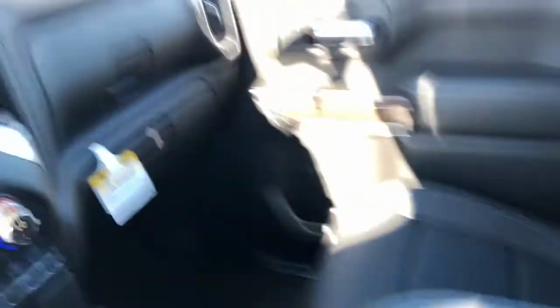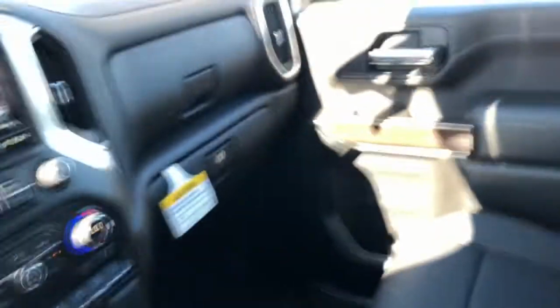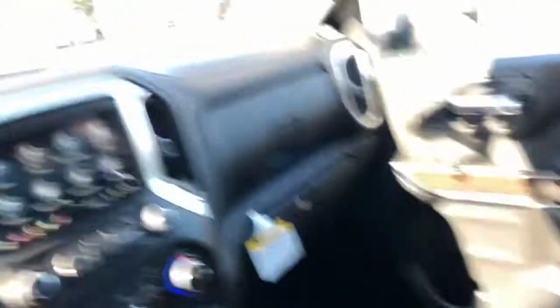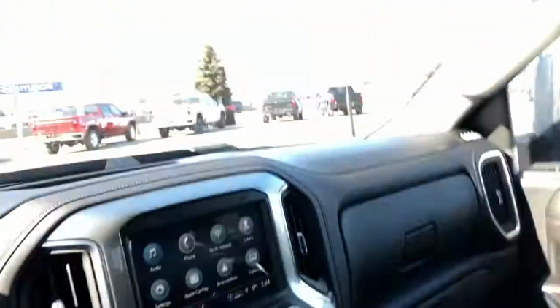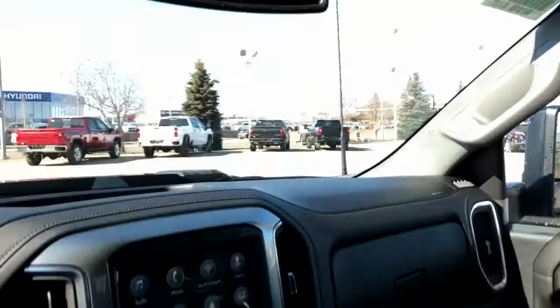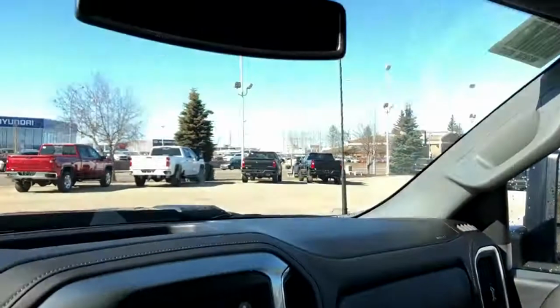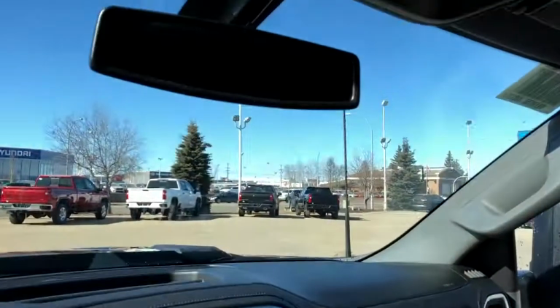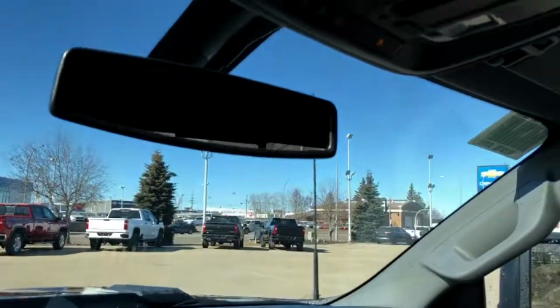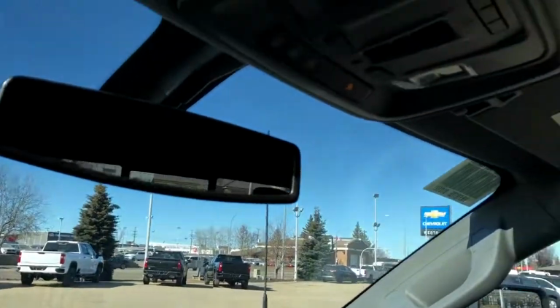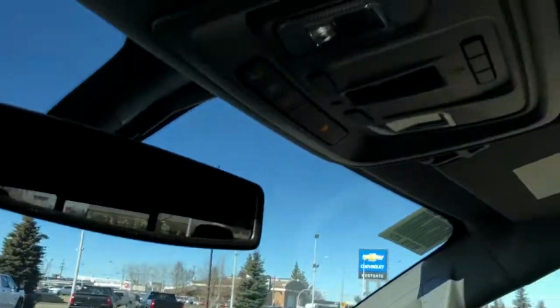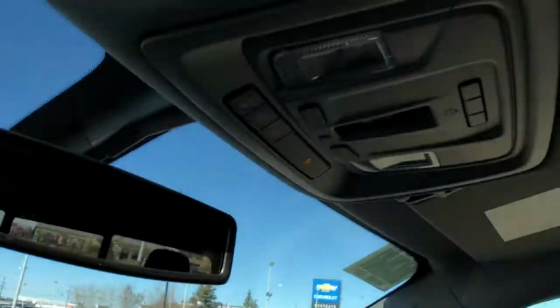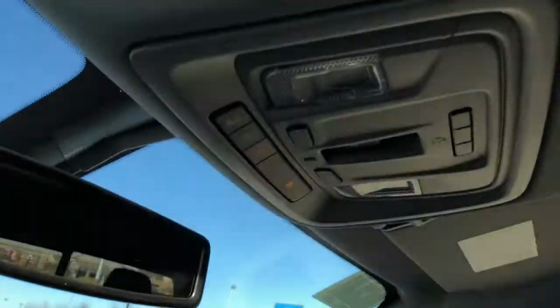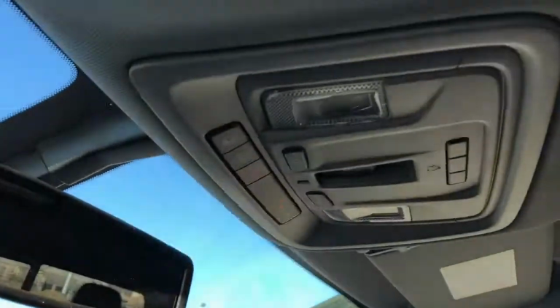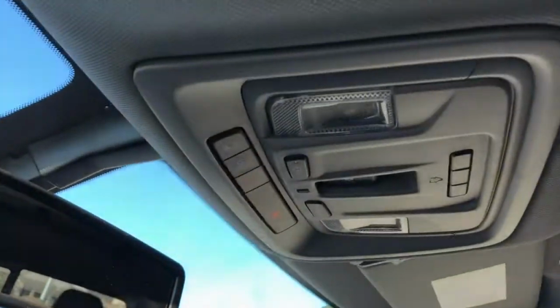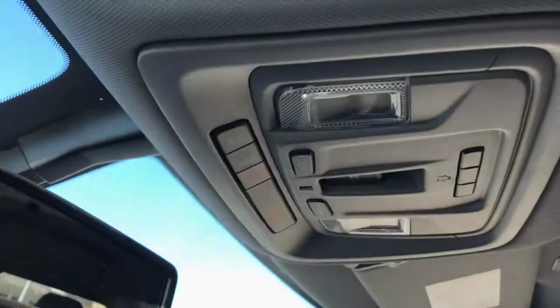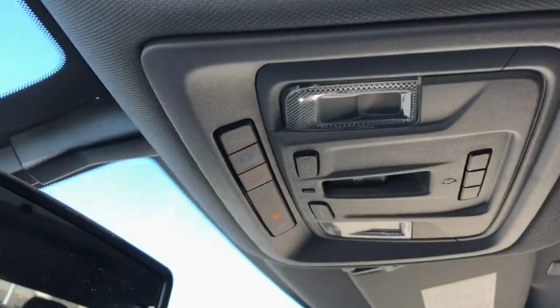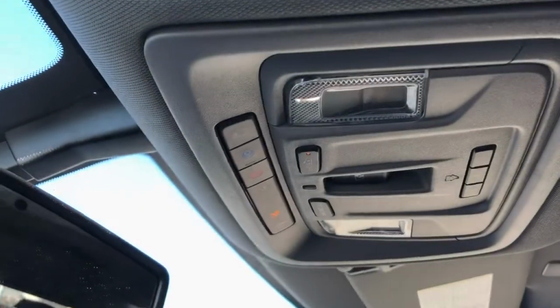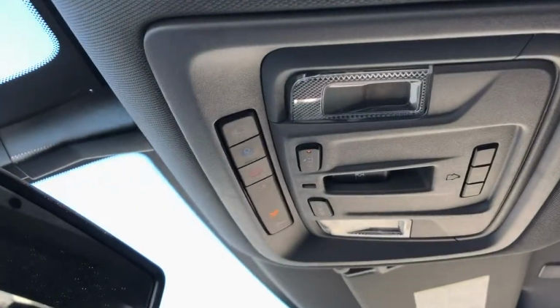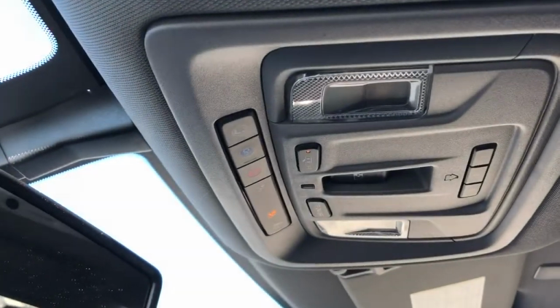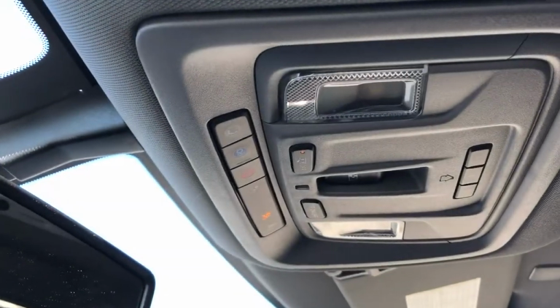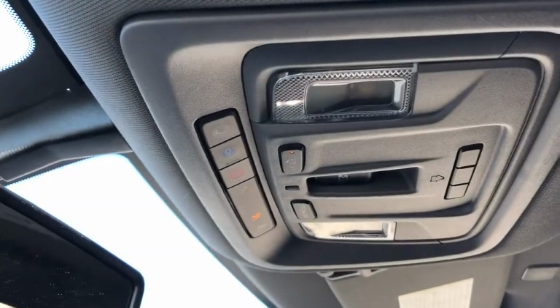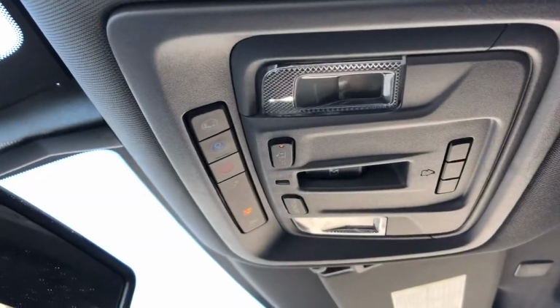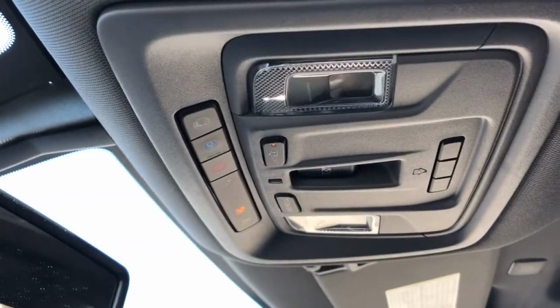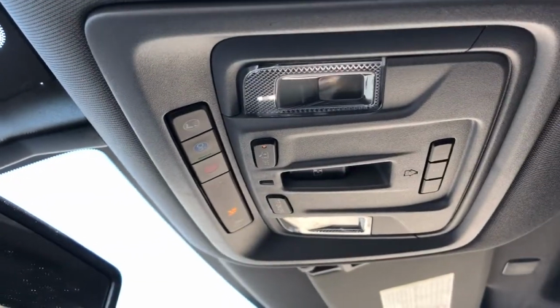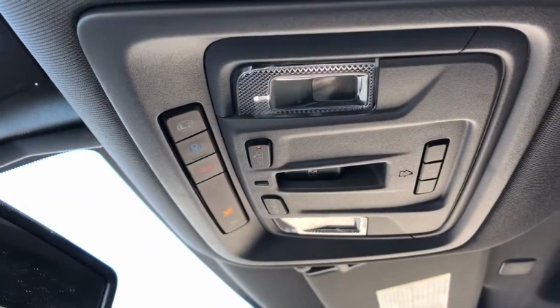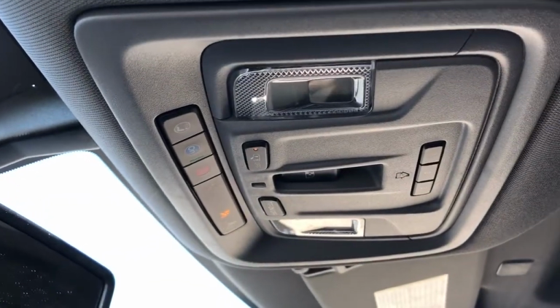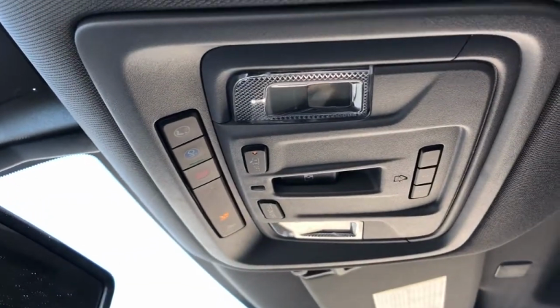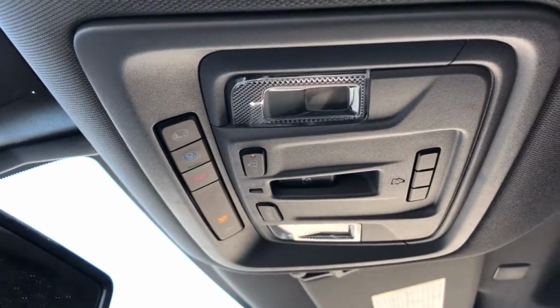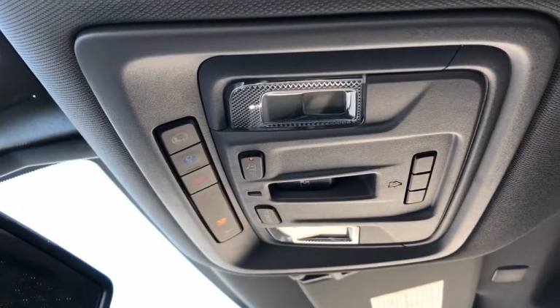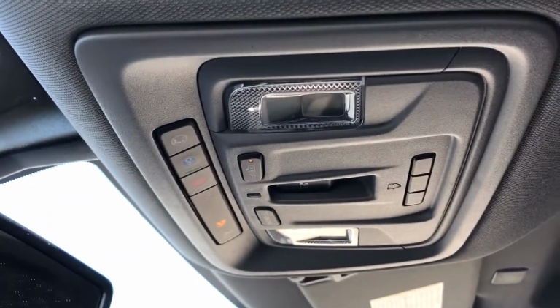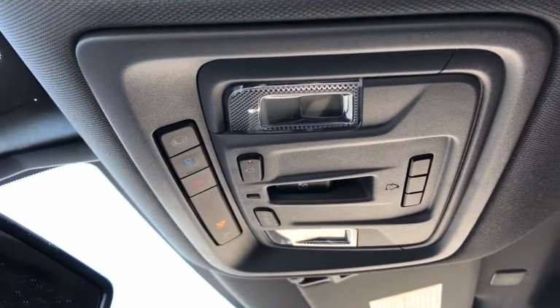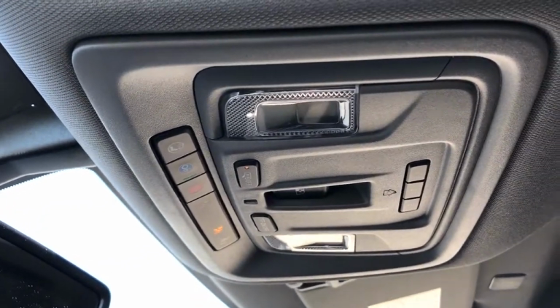Above the rear view mirror we have OnStar controls, reading lights, and three garage door openers.